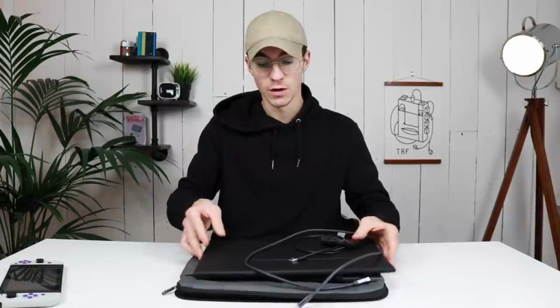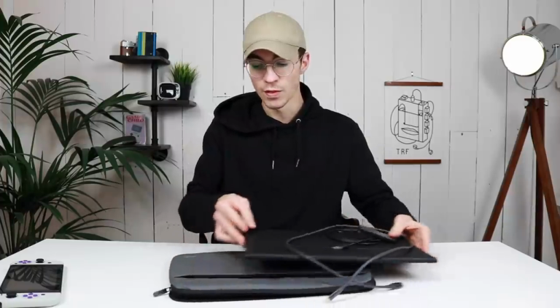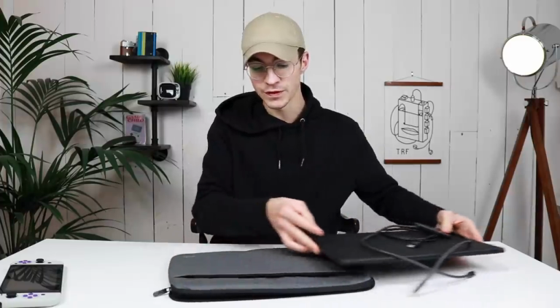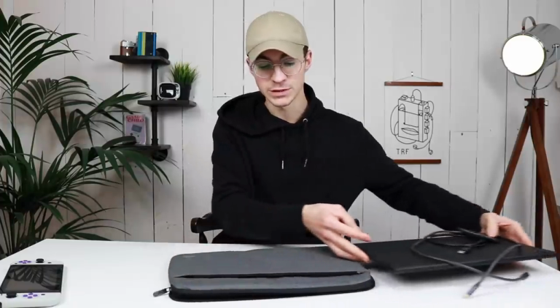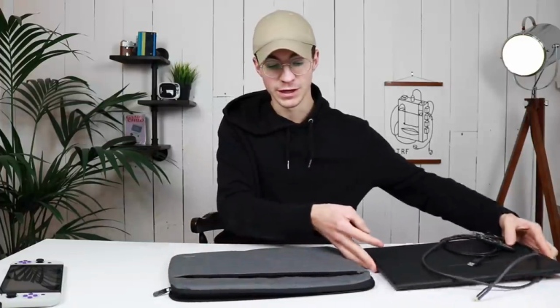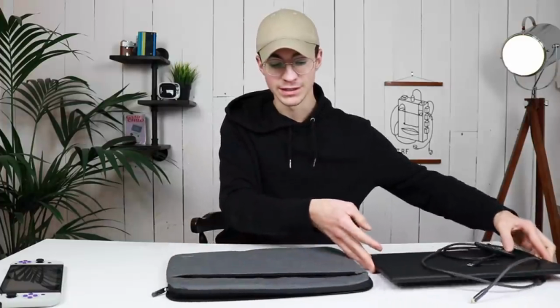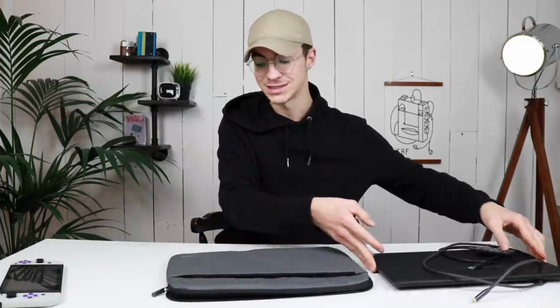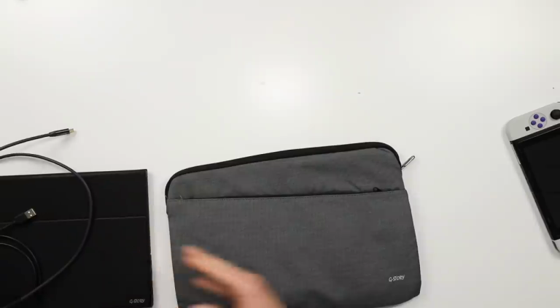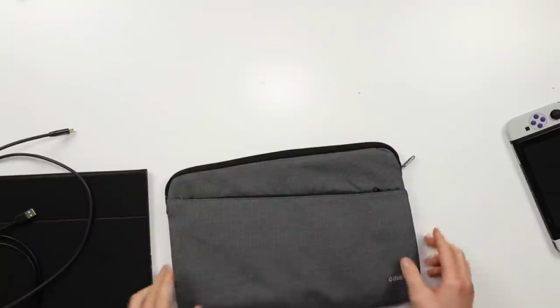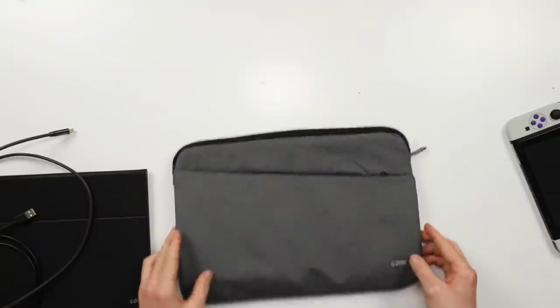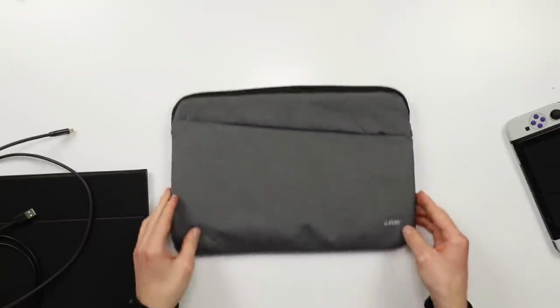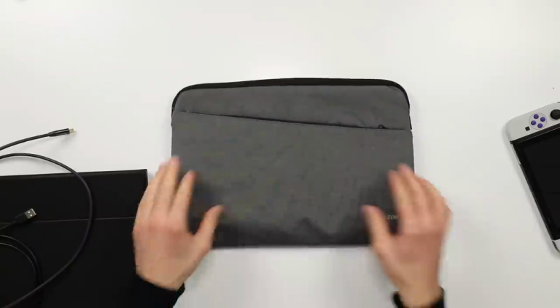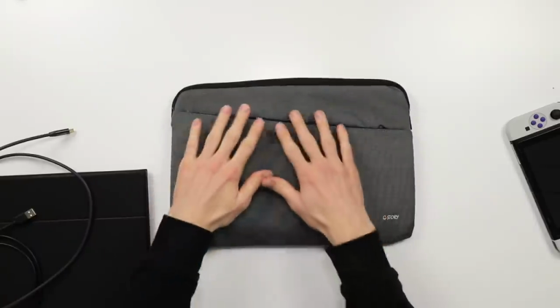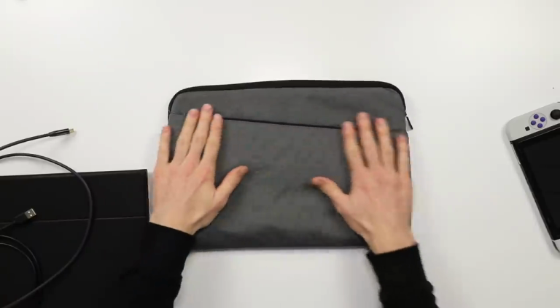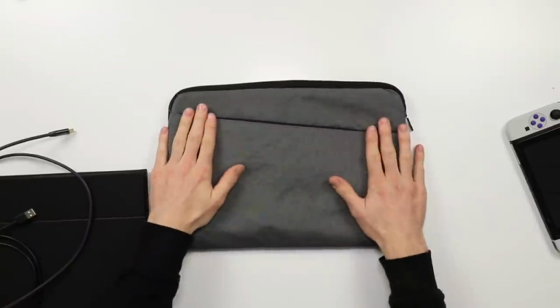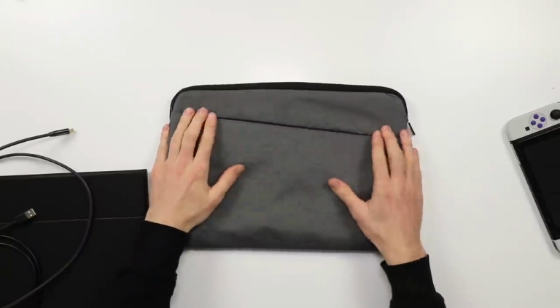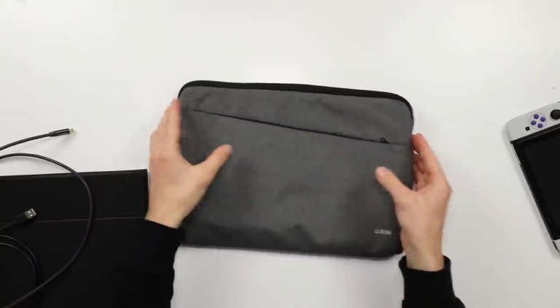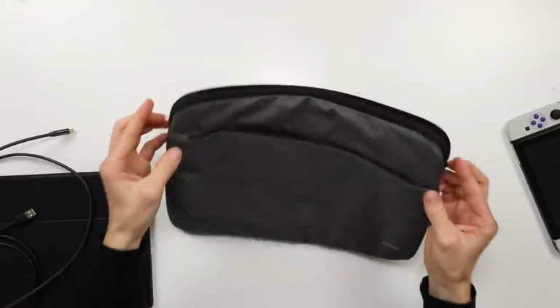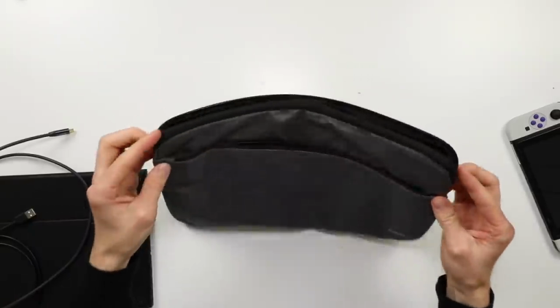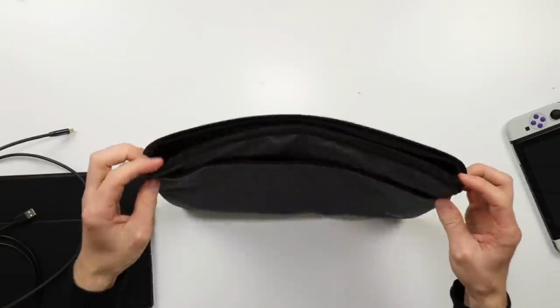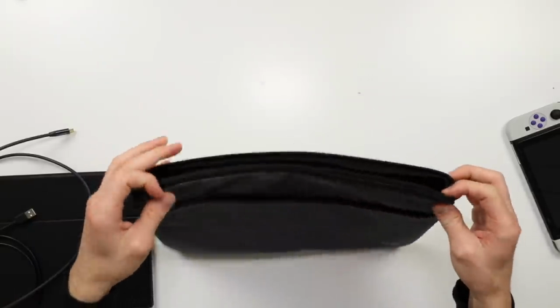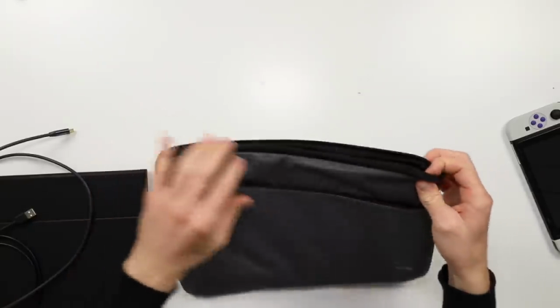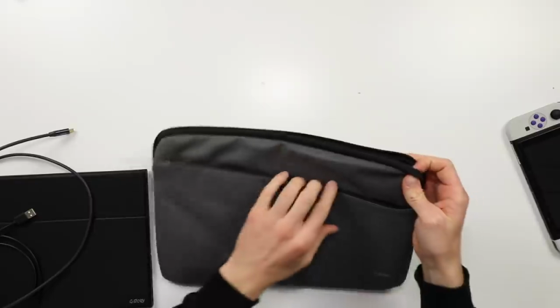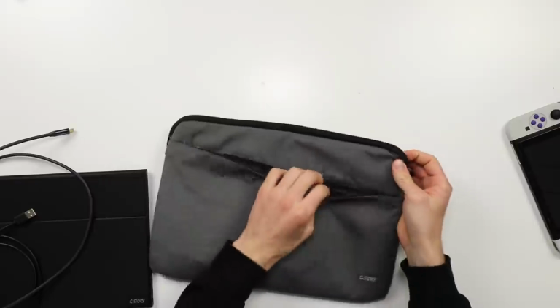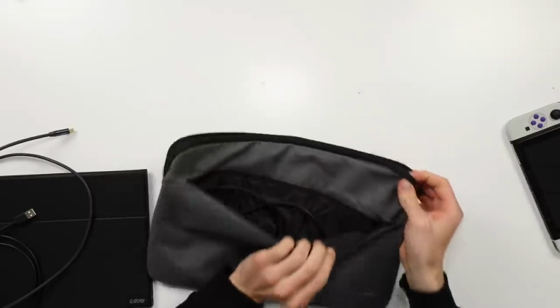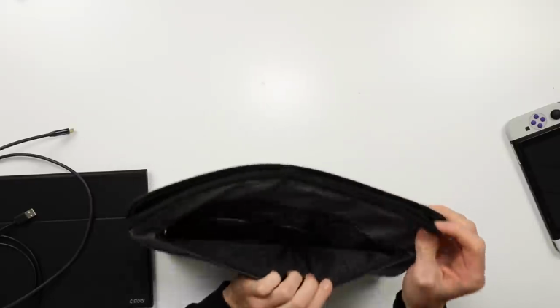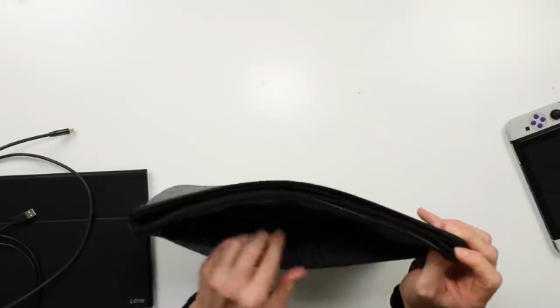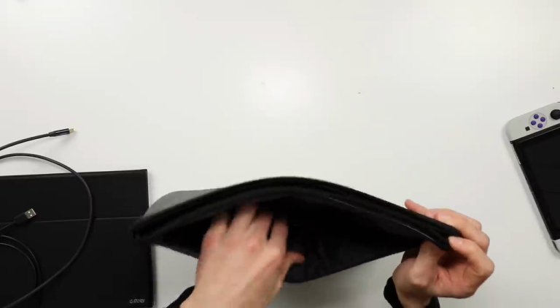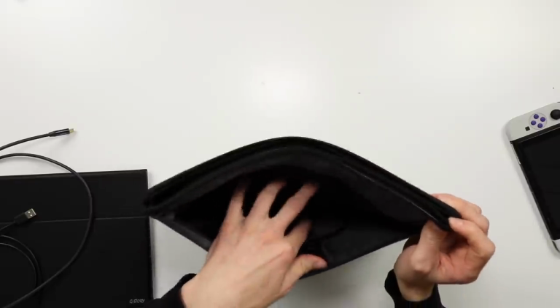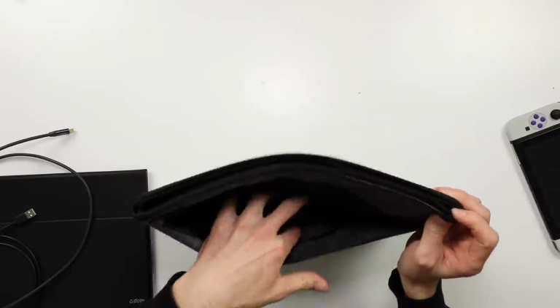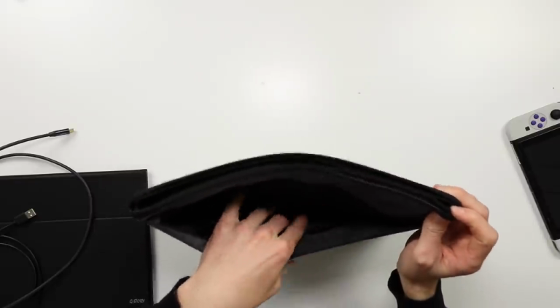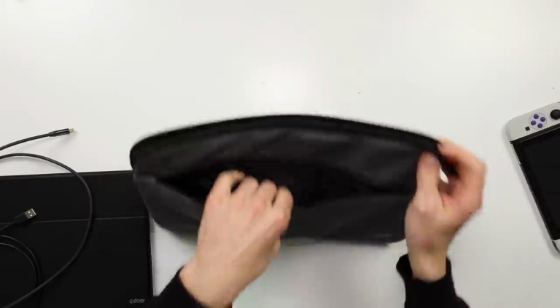One thing that is really nice is they've included this nice laptop-style pouch with a little pocket in the front.